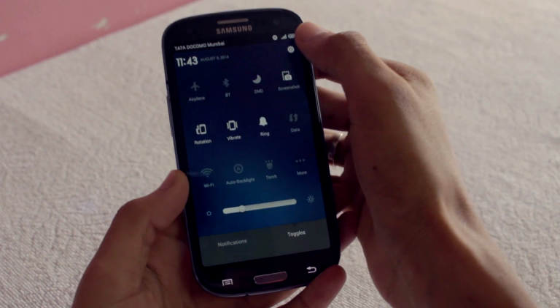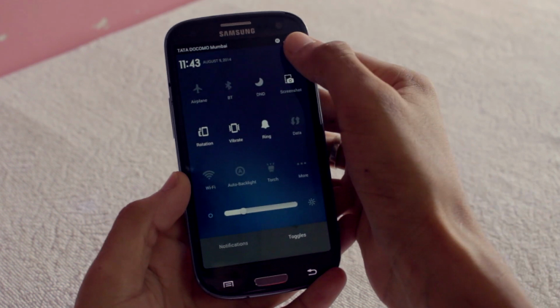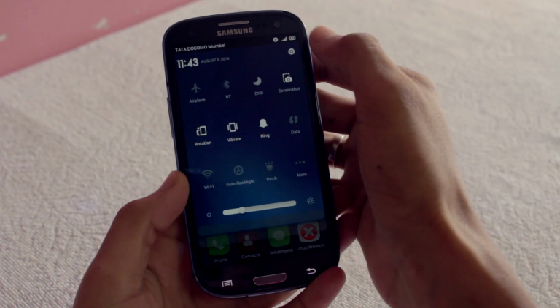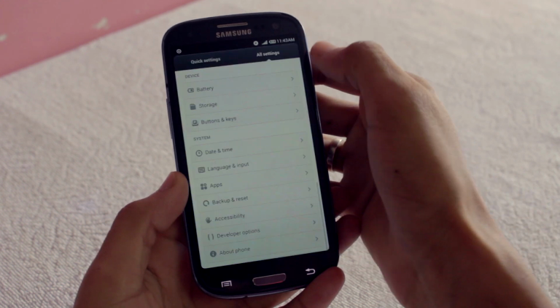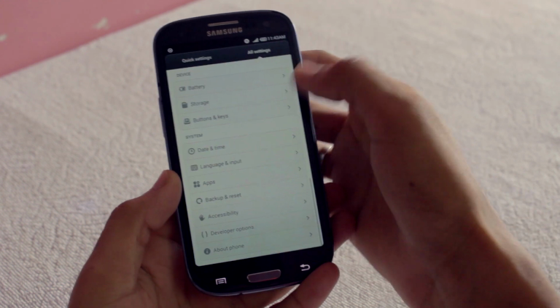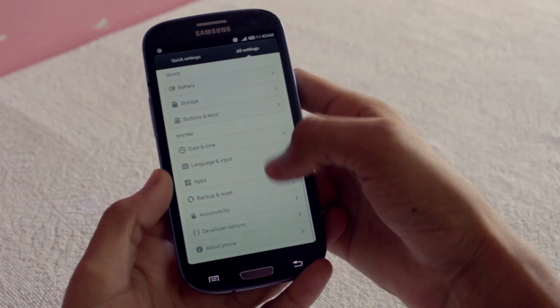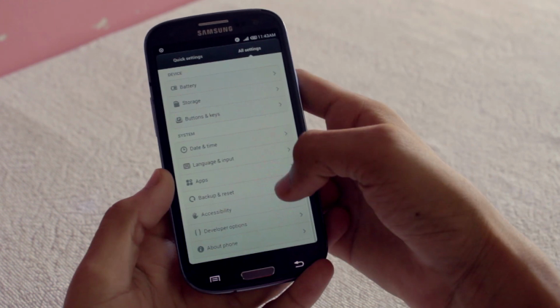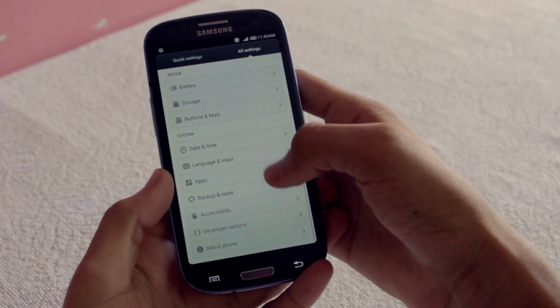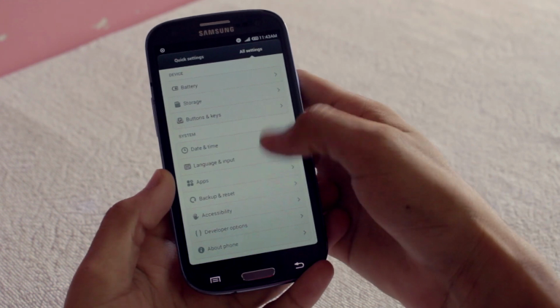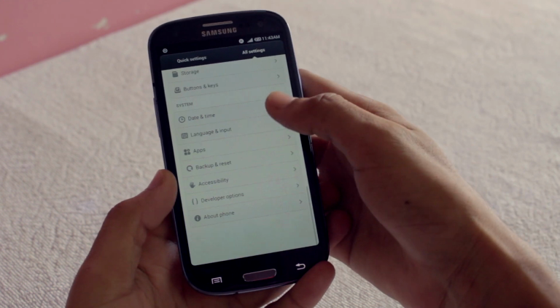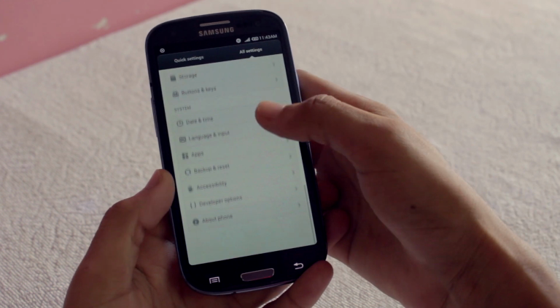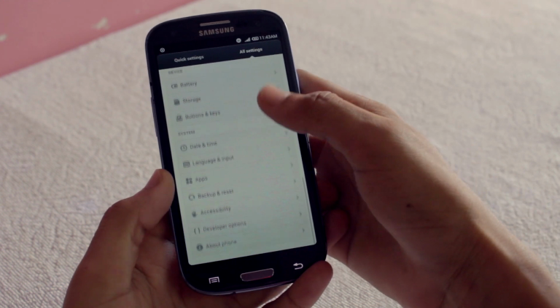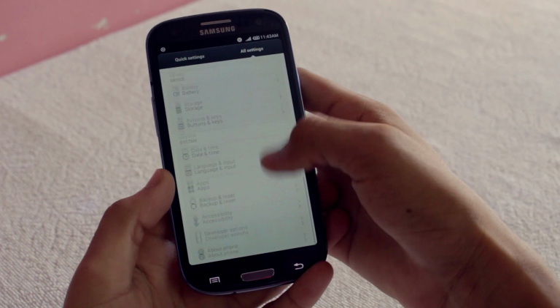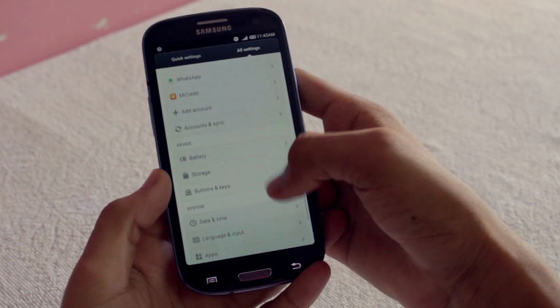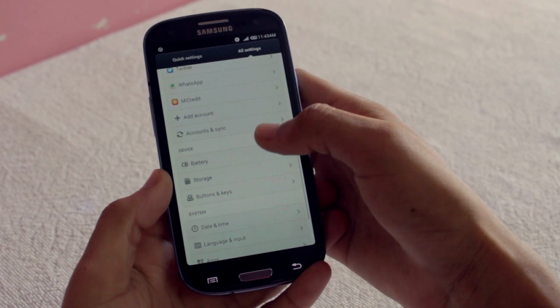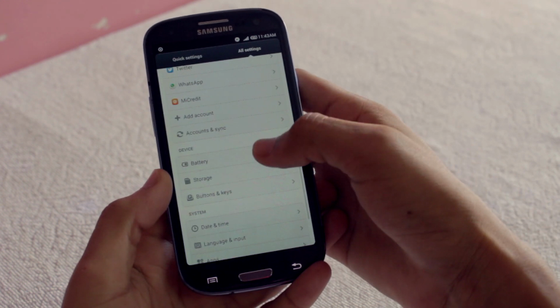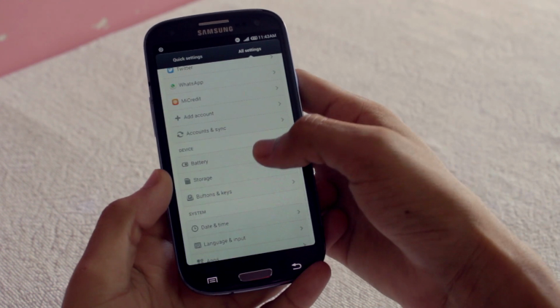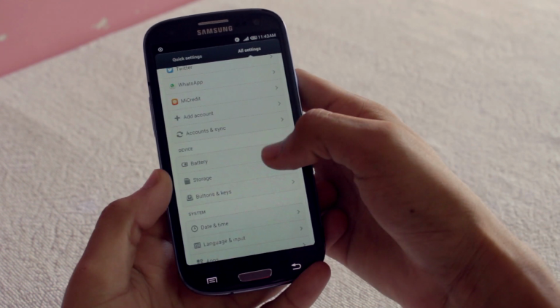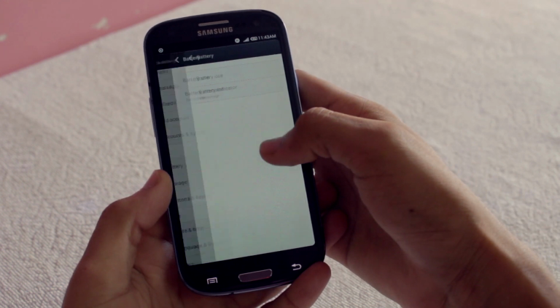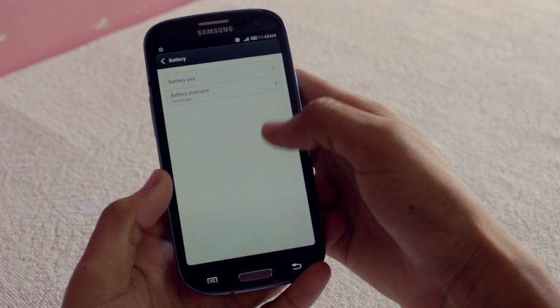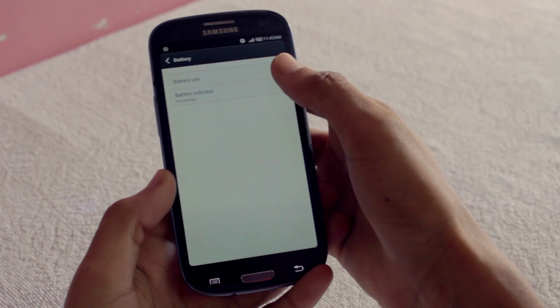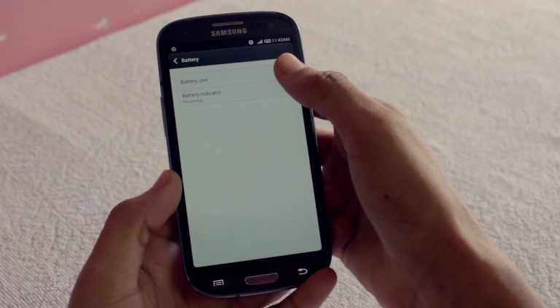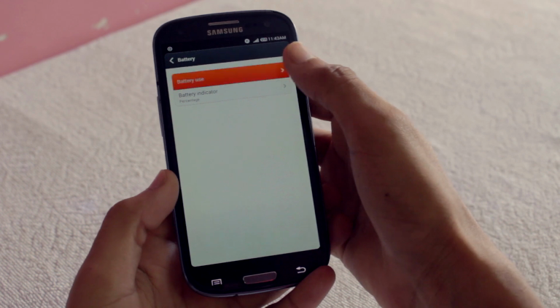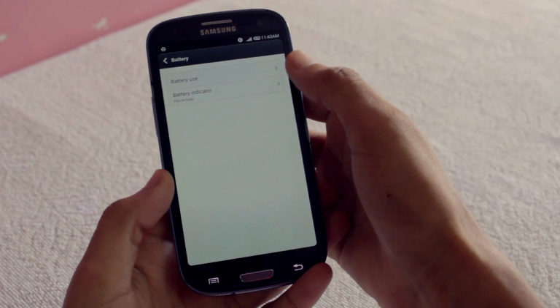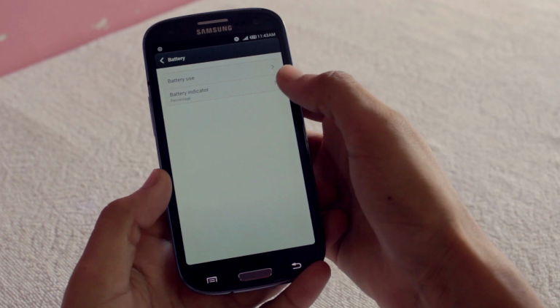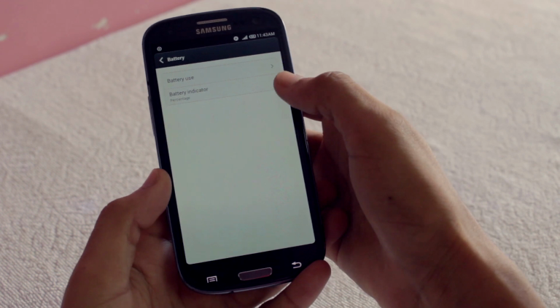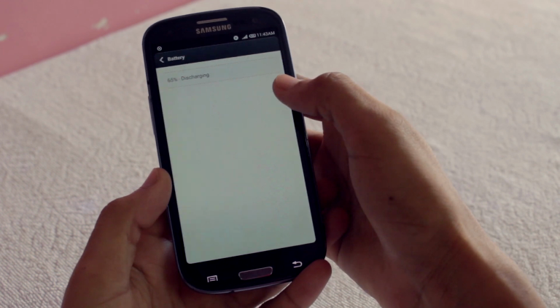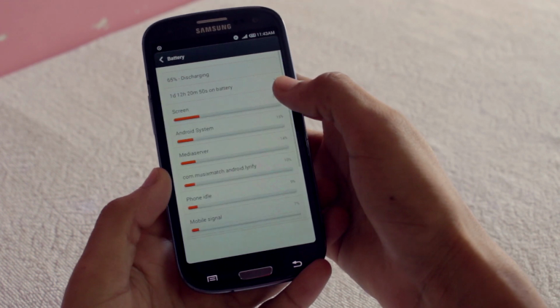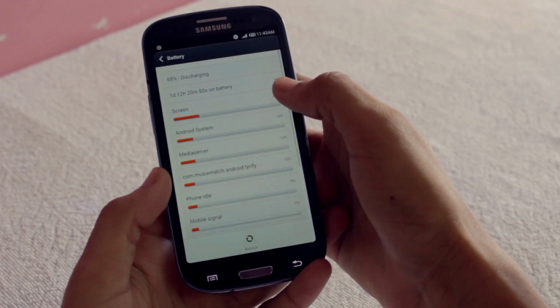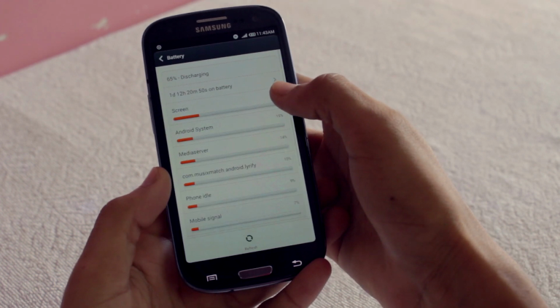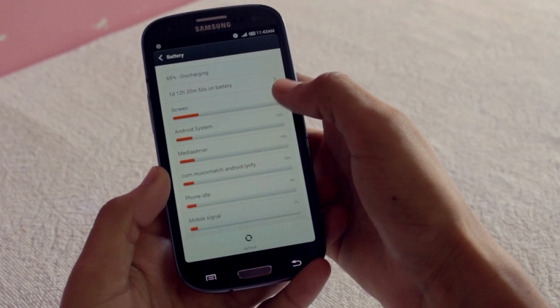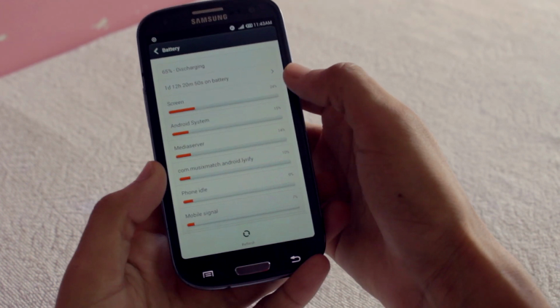There is nothing new in the settings. About the battery life, I easily got a full day of use with some juice left.